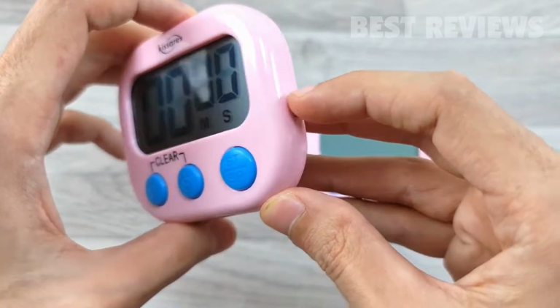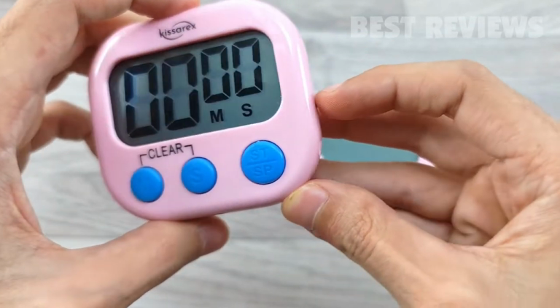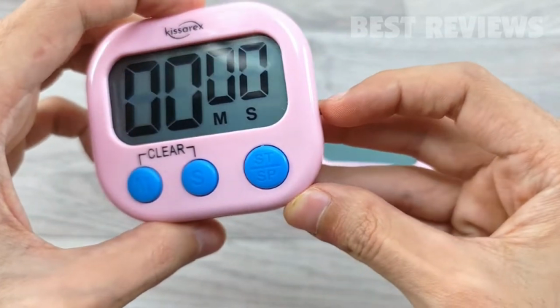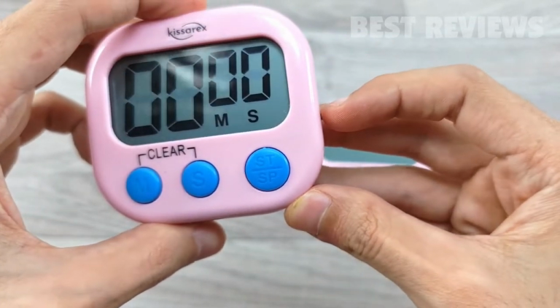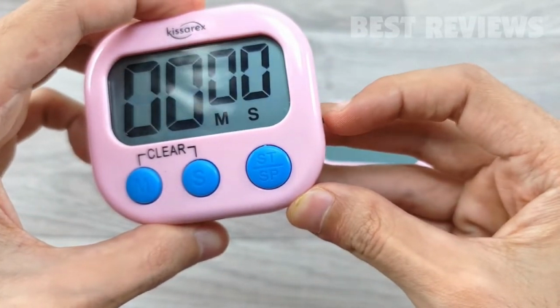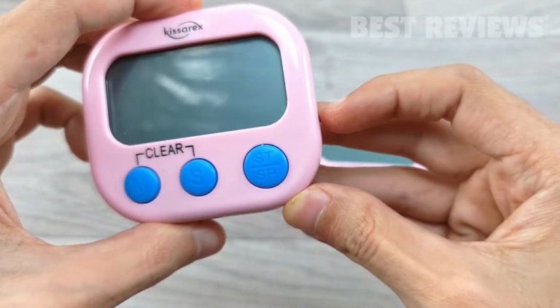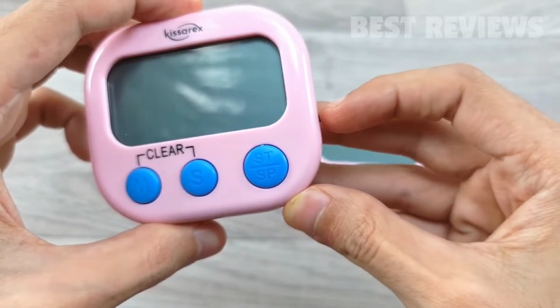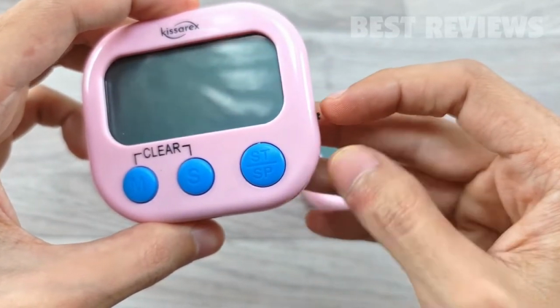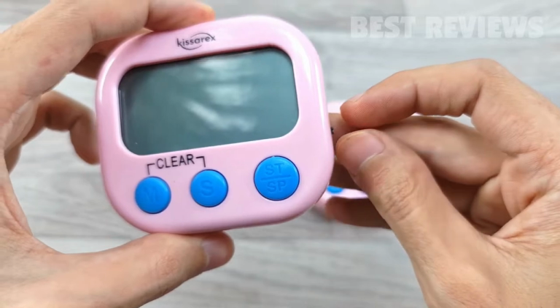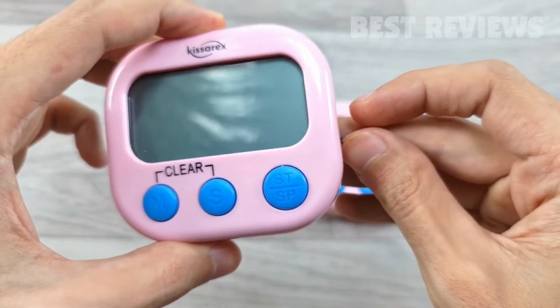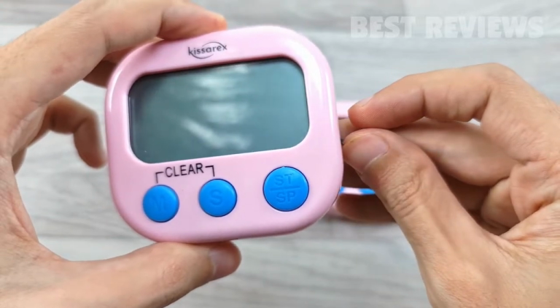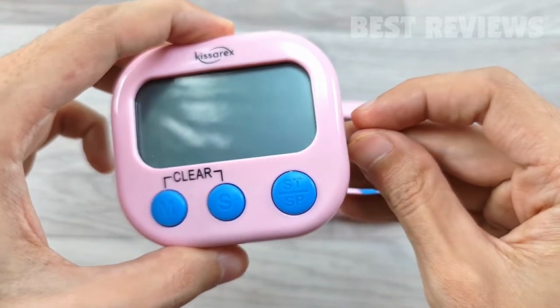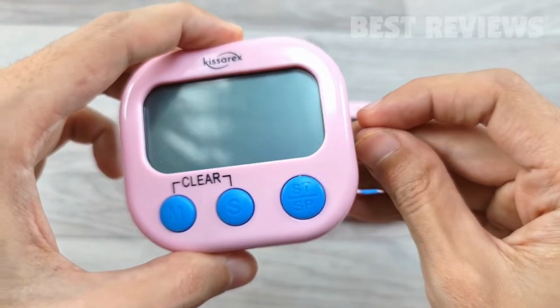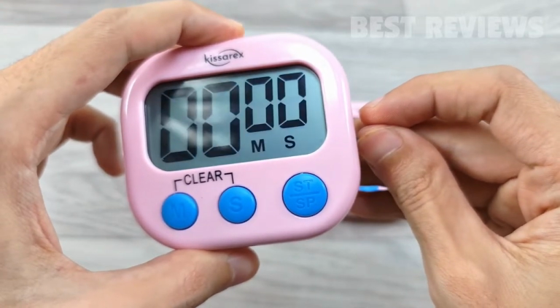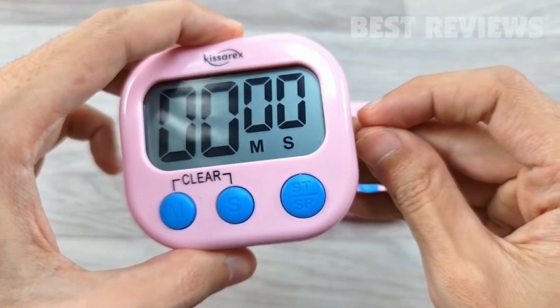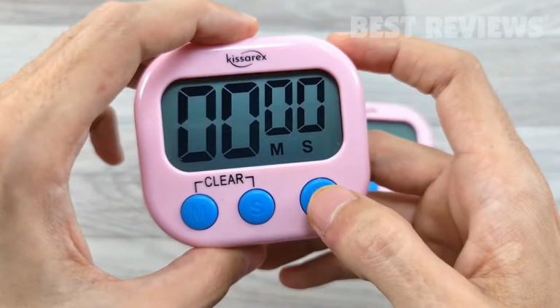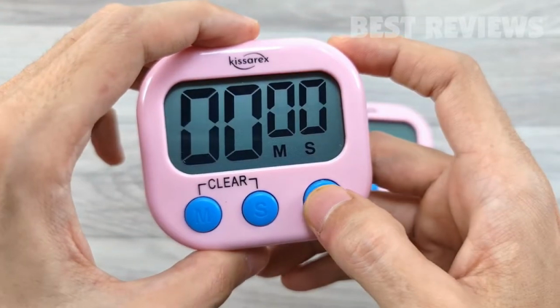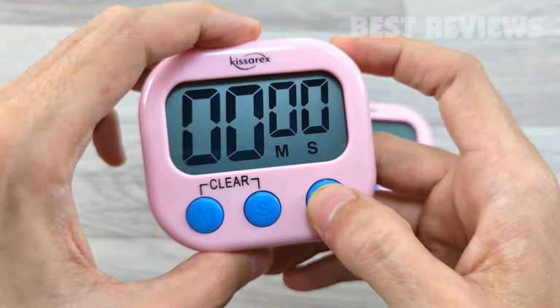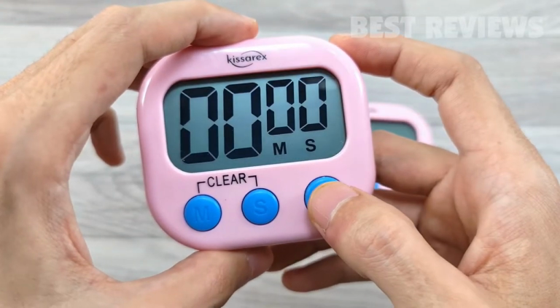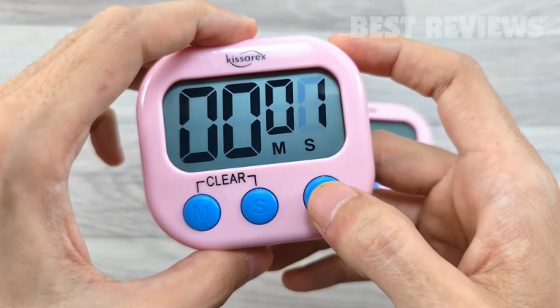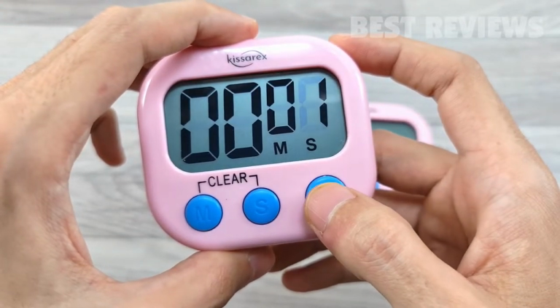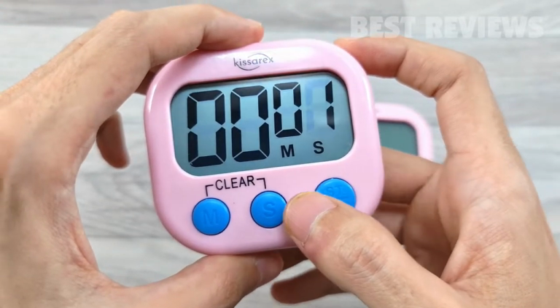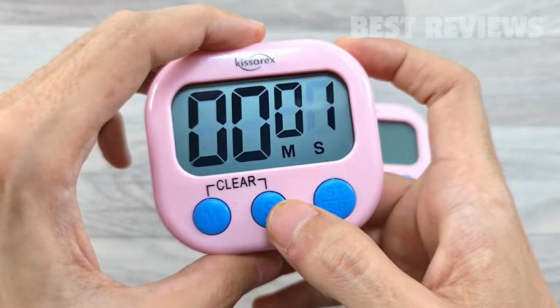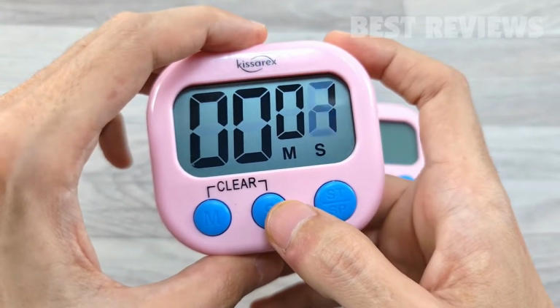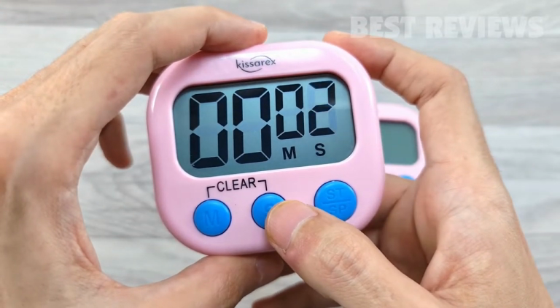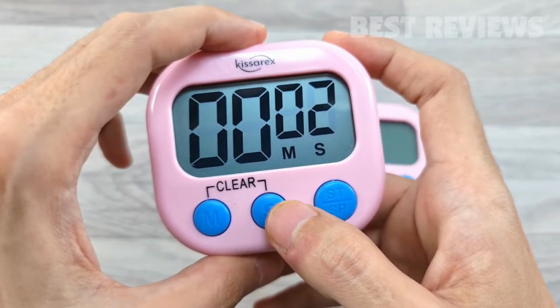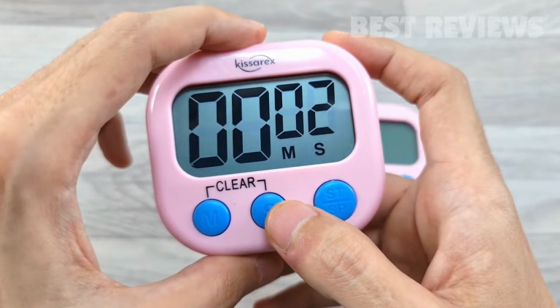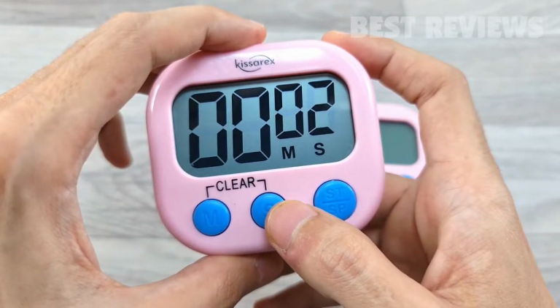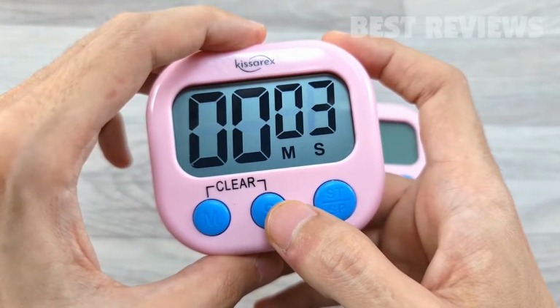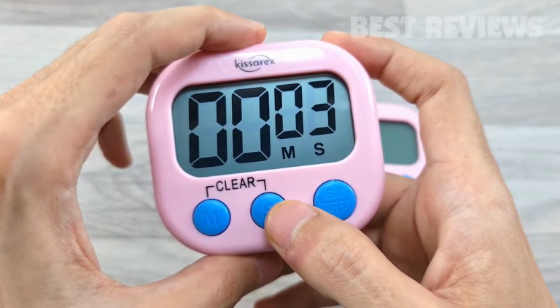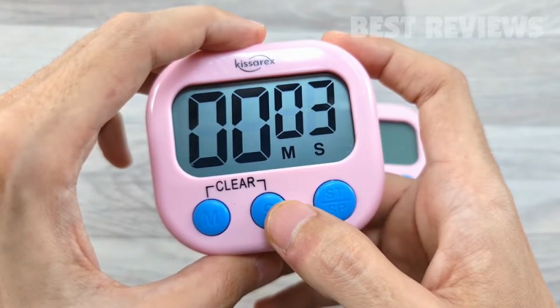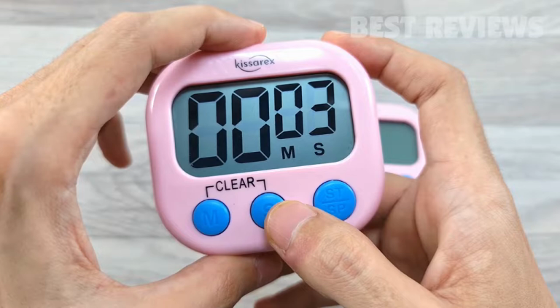This digital timer has an LCD display with large and clear numbers, making it easy to read without worrying about dim light and blurred readings.